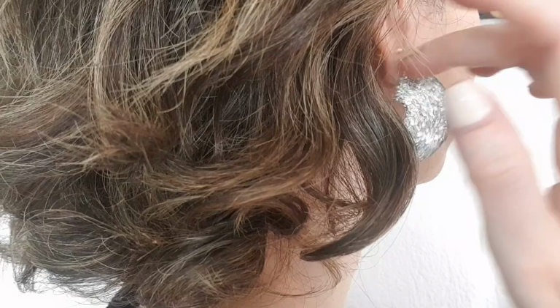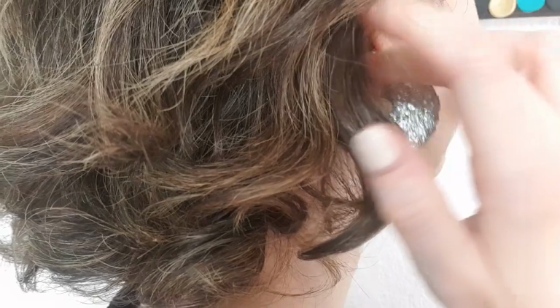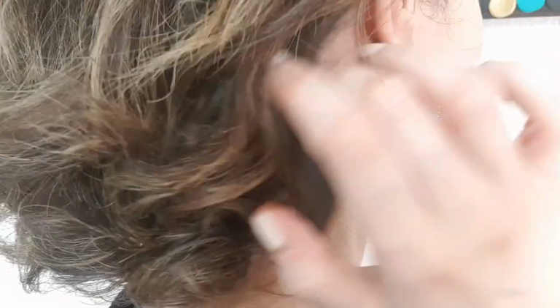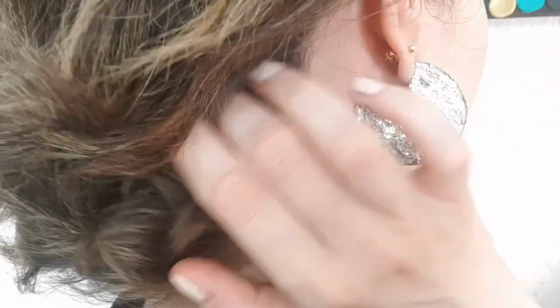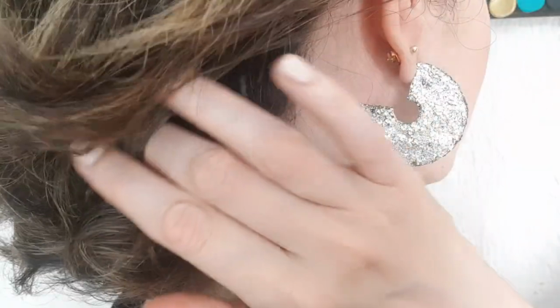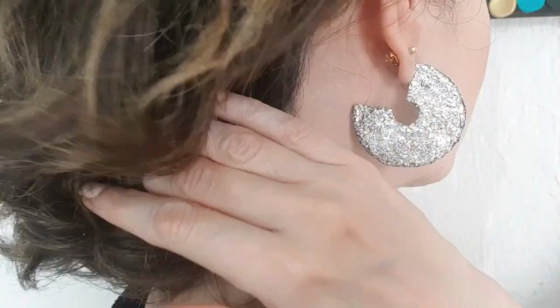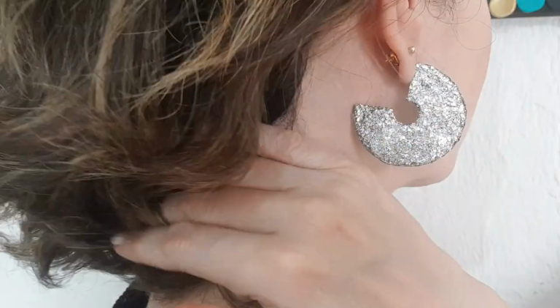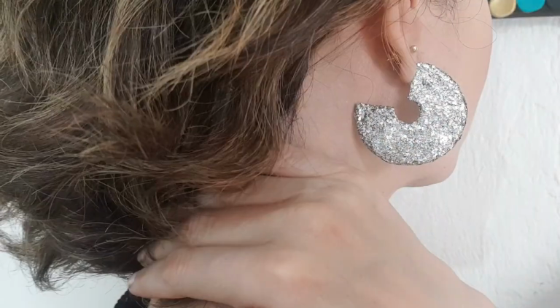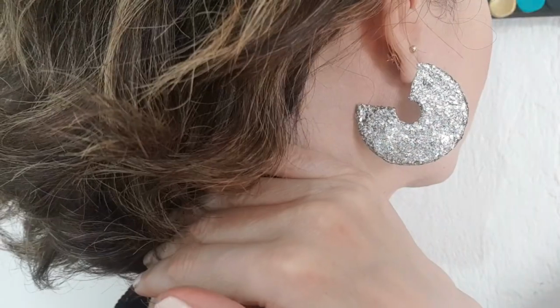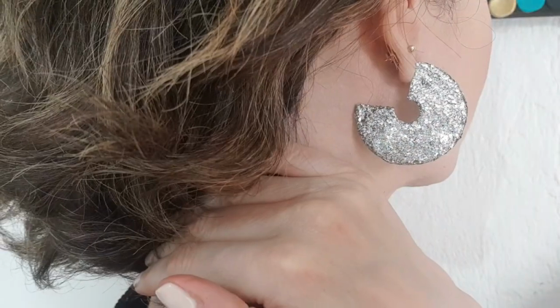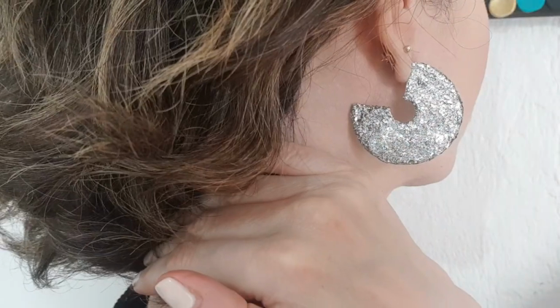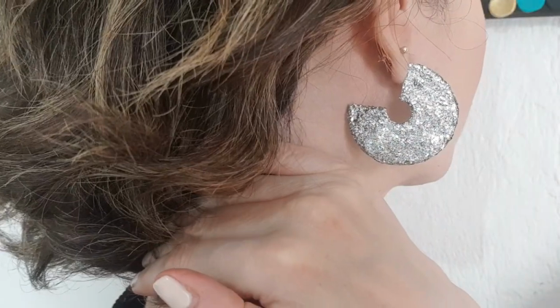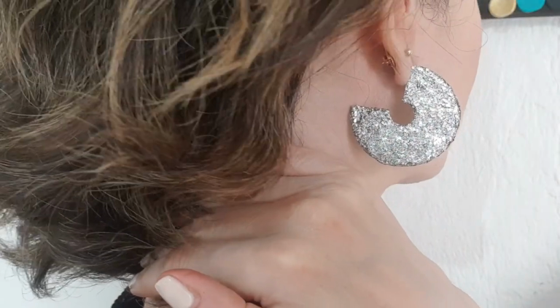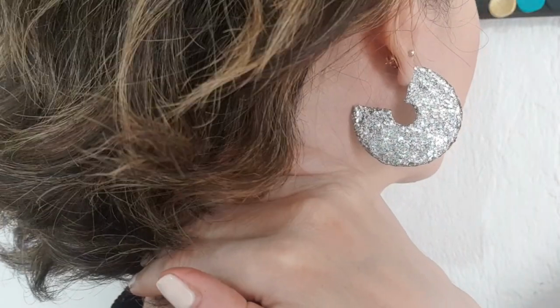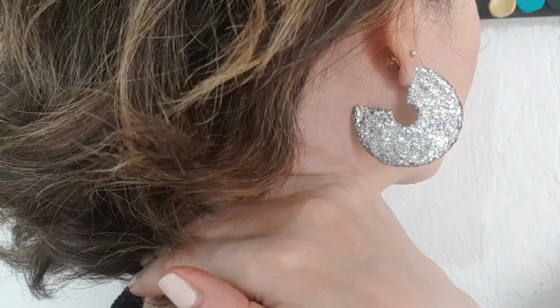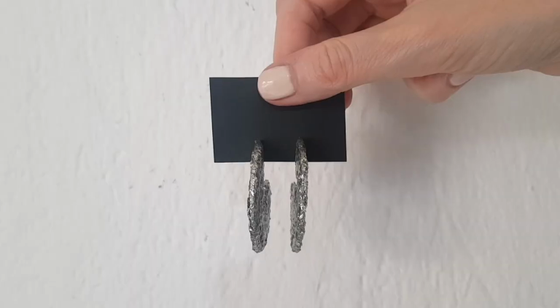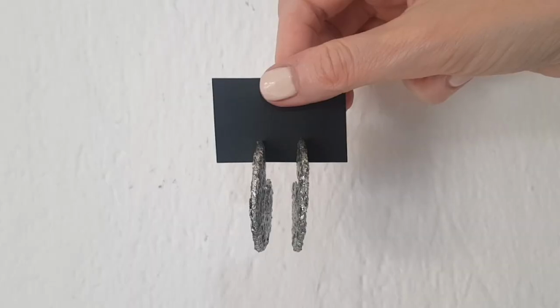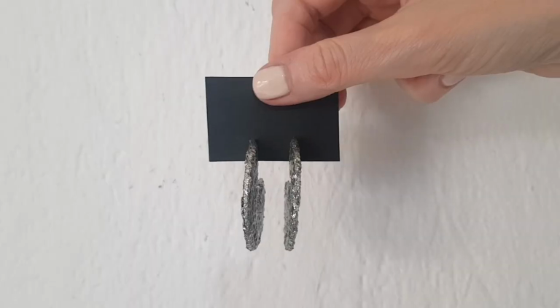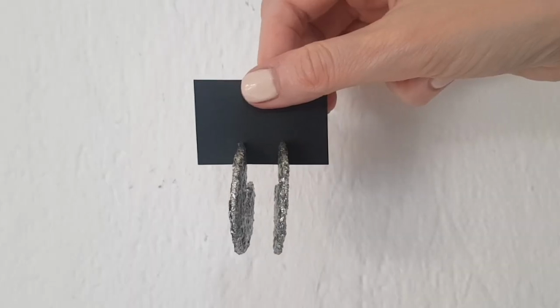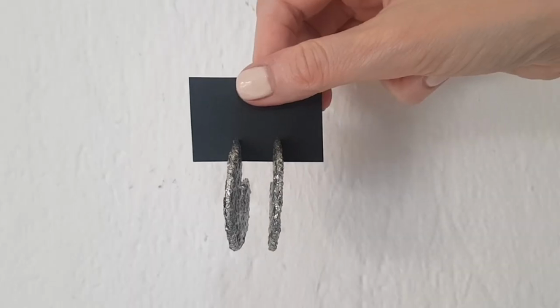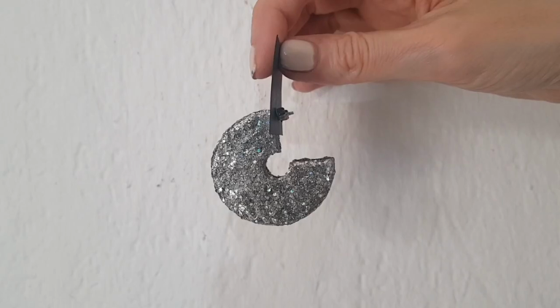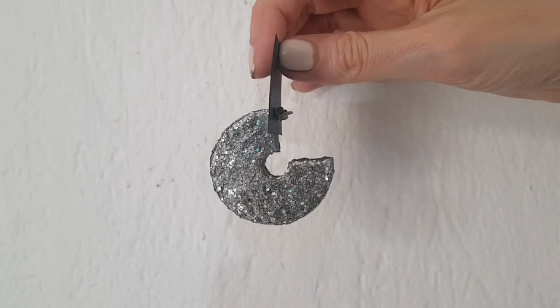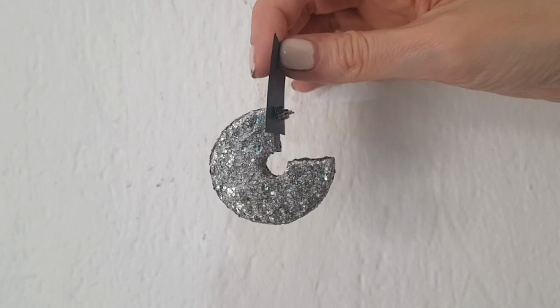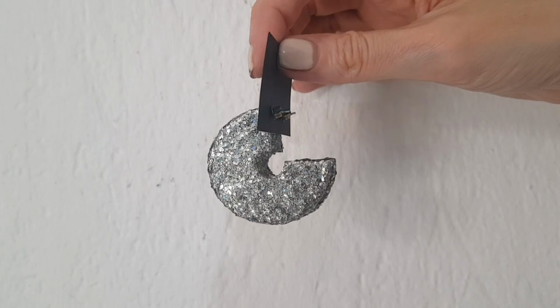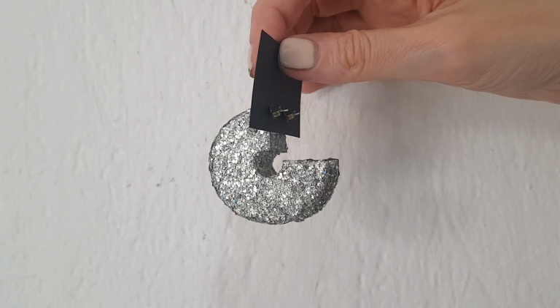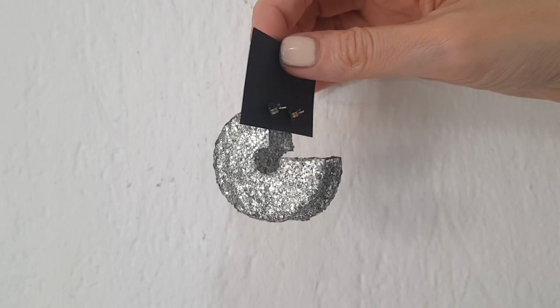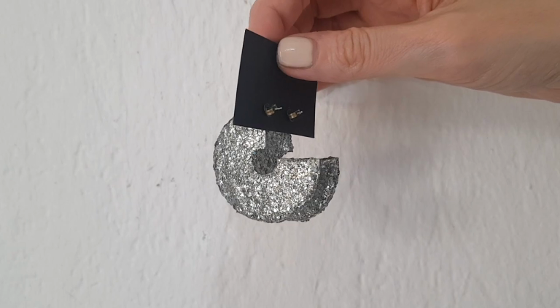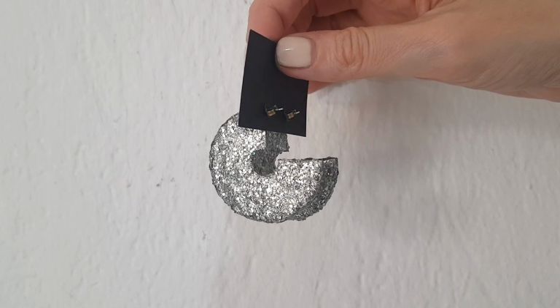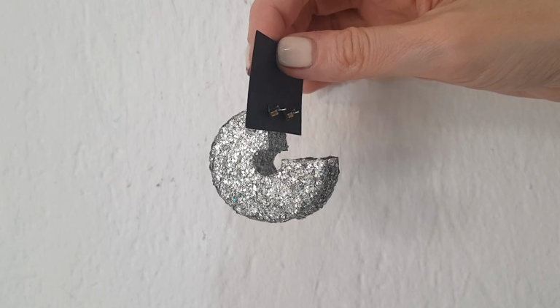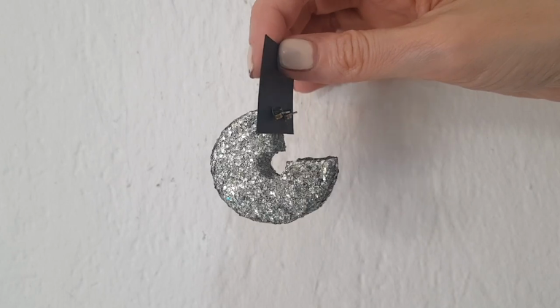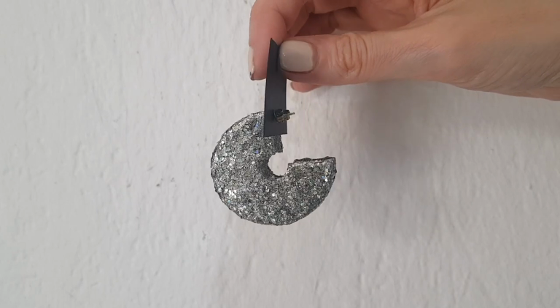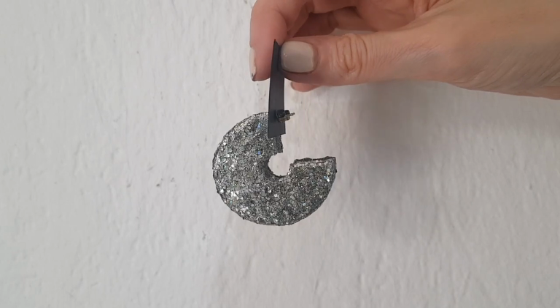Hey guys, it's Renesia today. I thought I would share with you how to make these broken record hoop earrings. They're actually really easy to make.